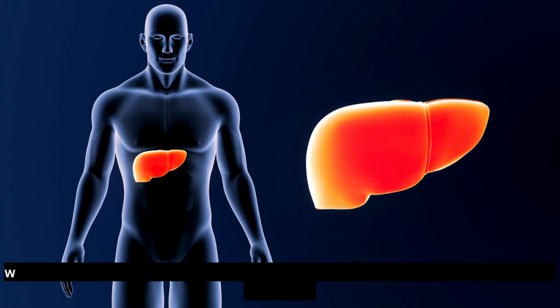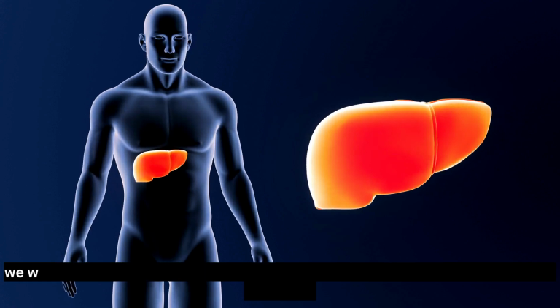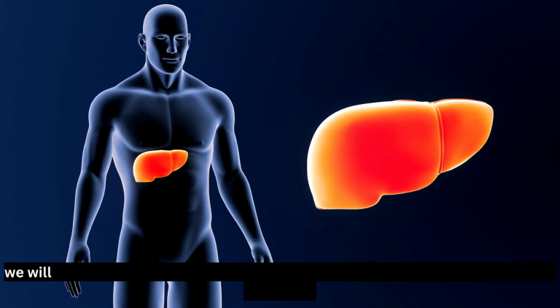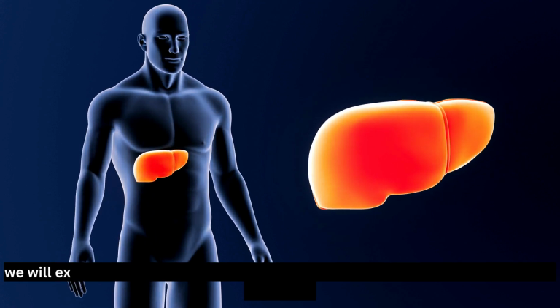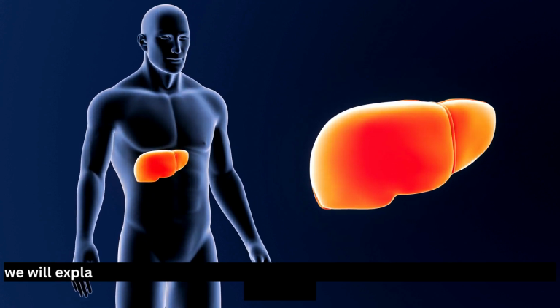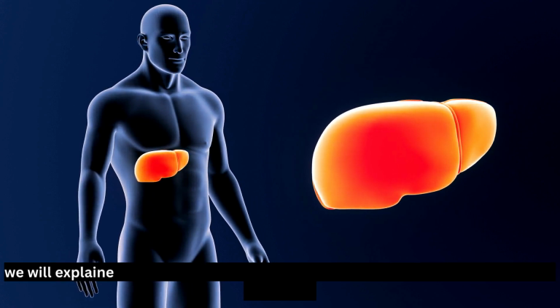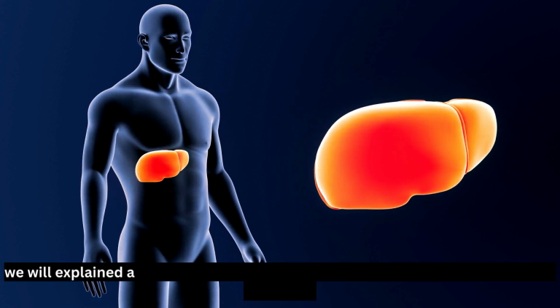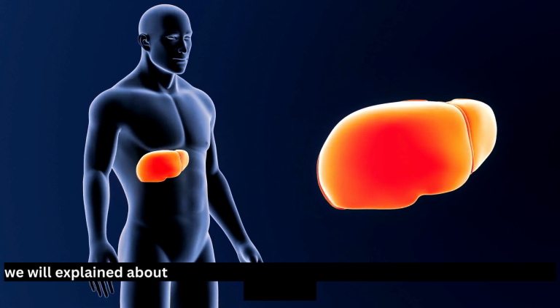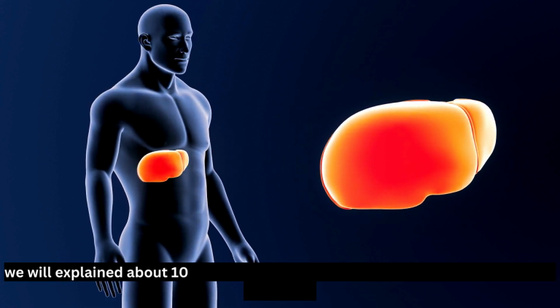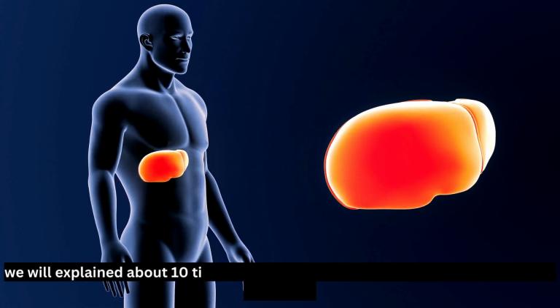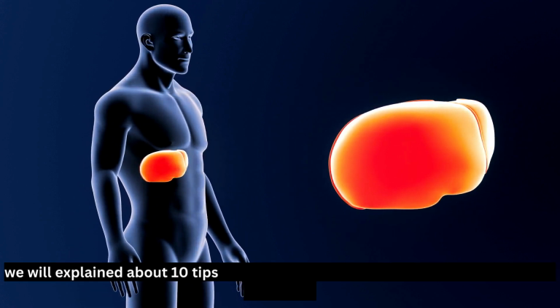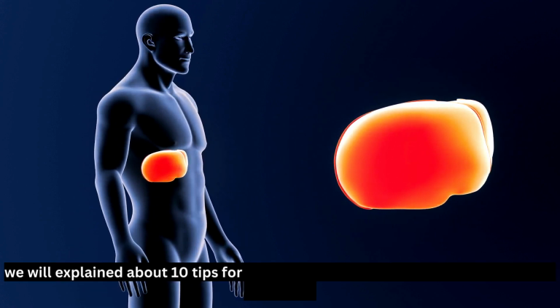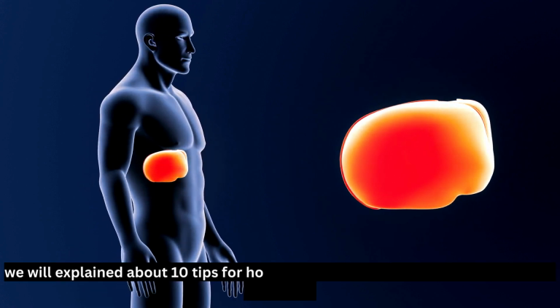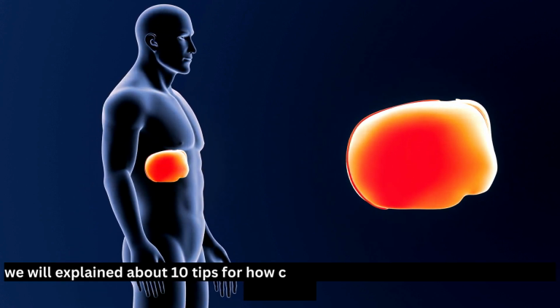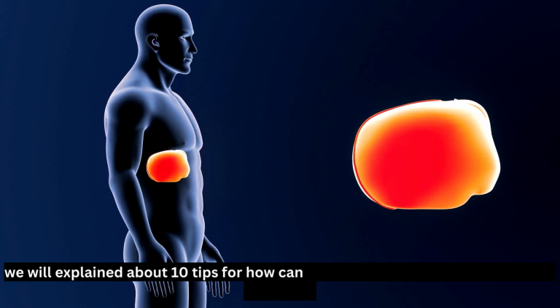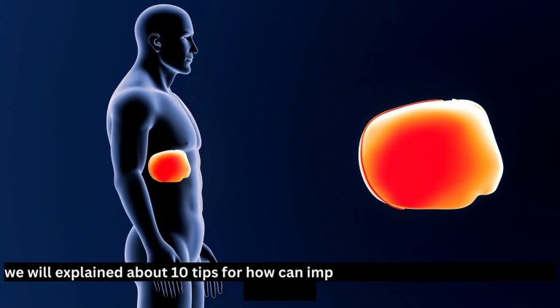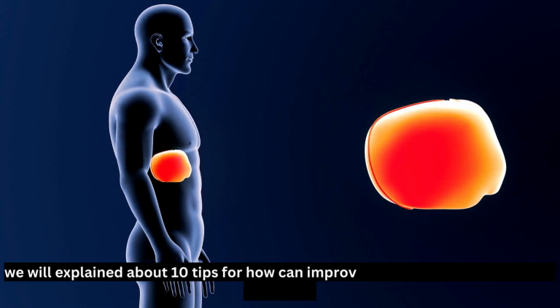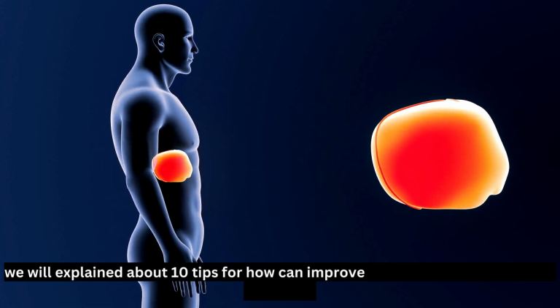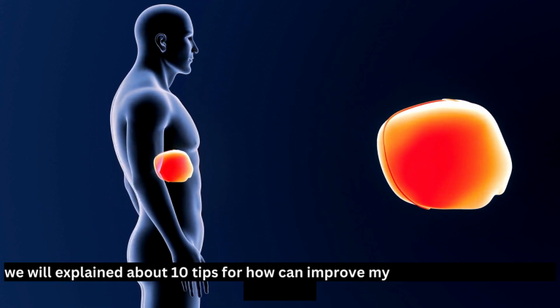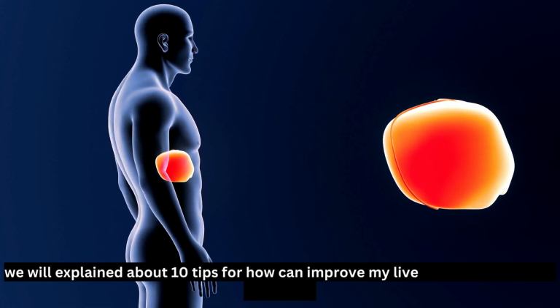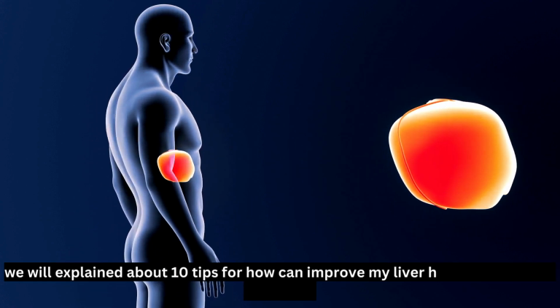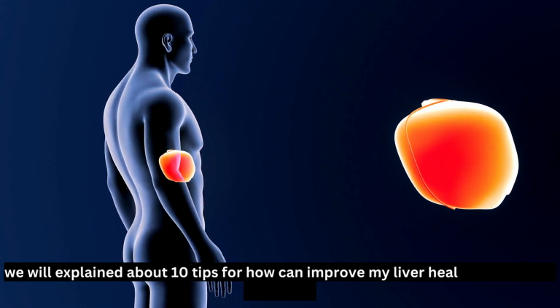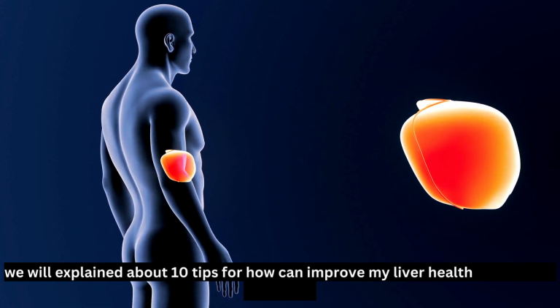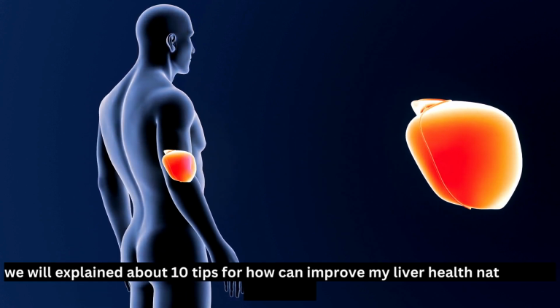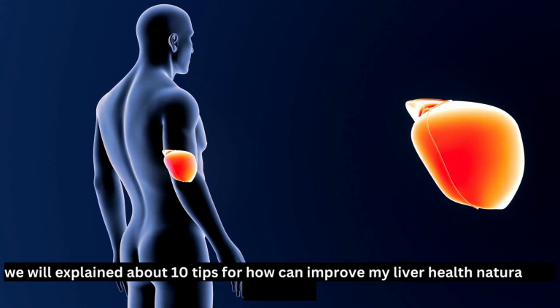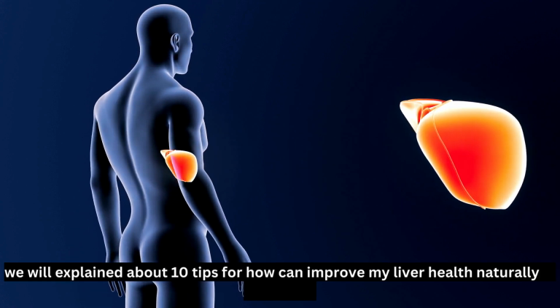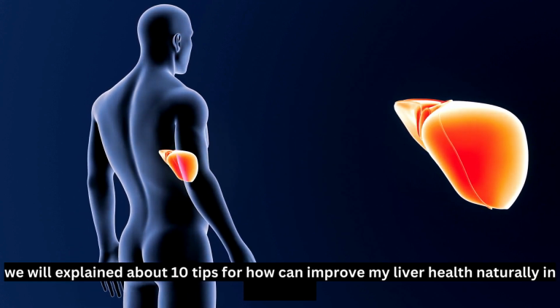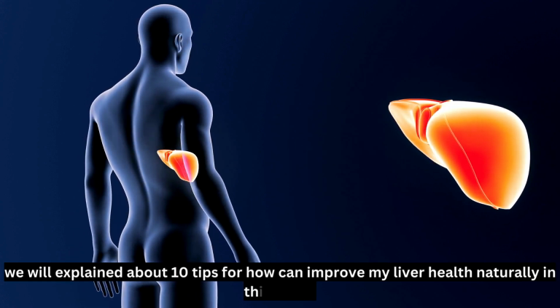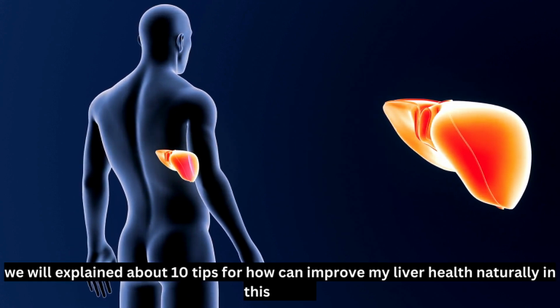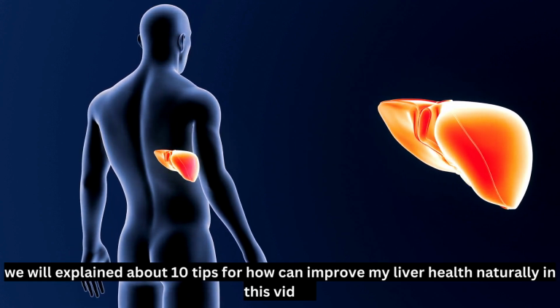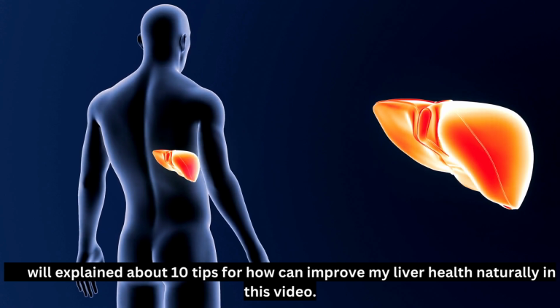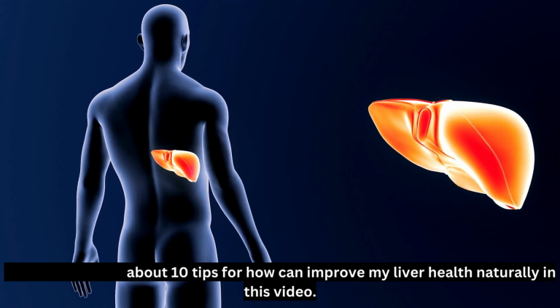We will explain about 10 tips for how to improve liver health naturally in this video.